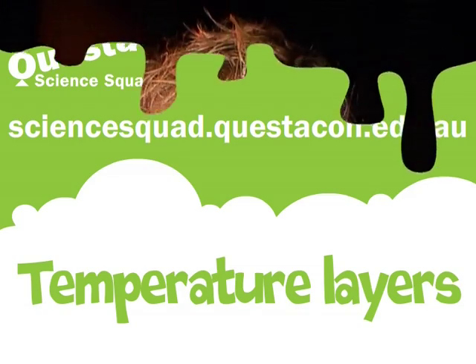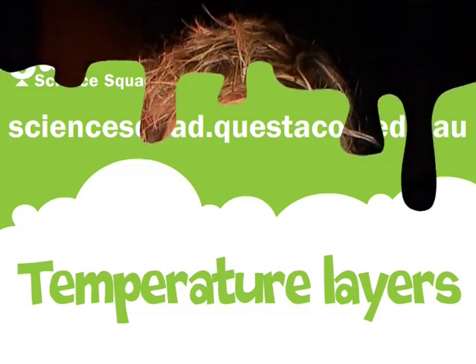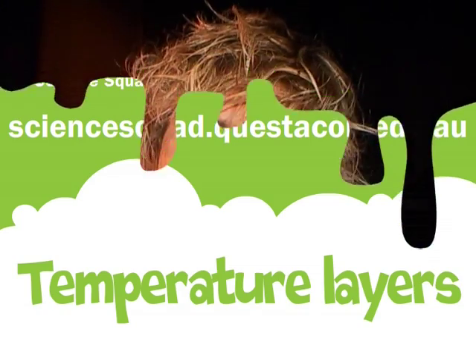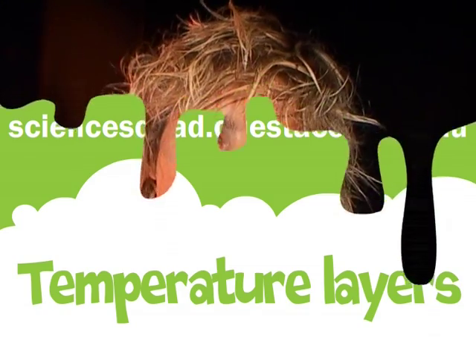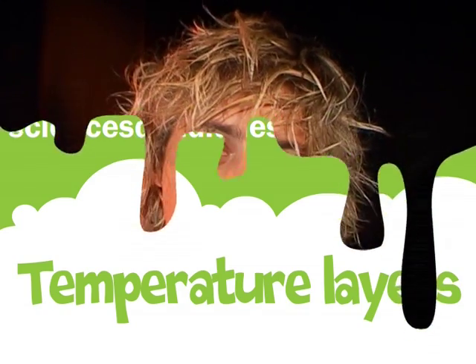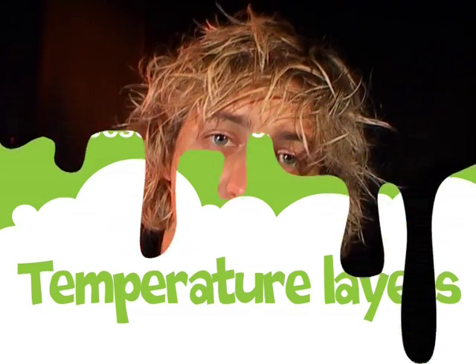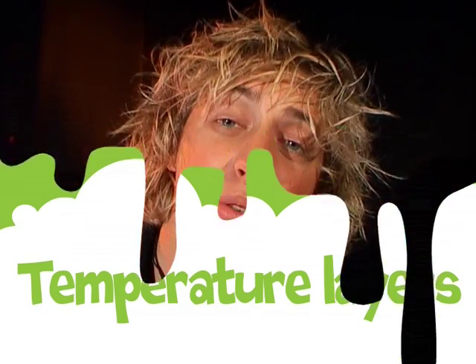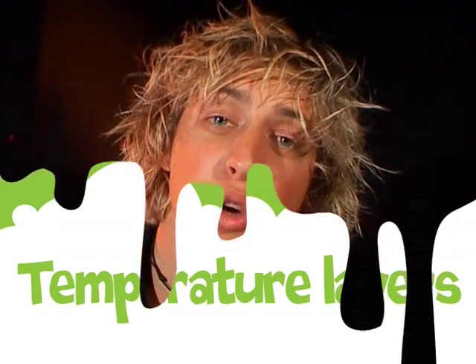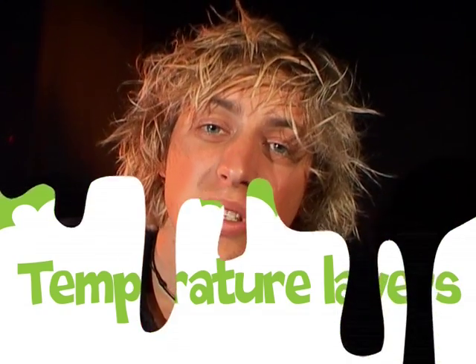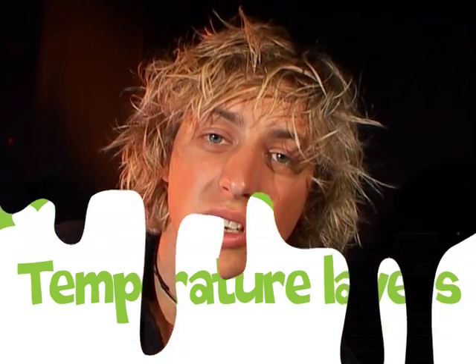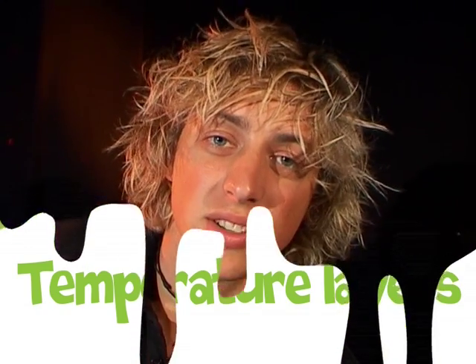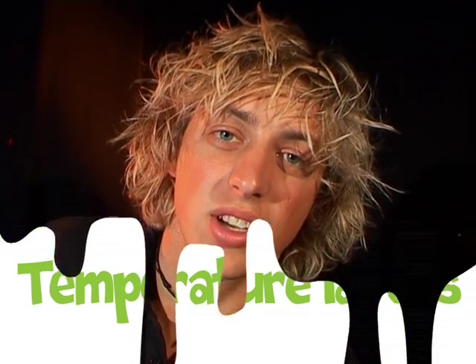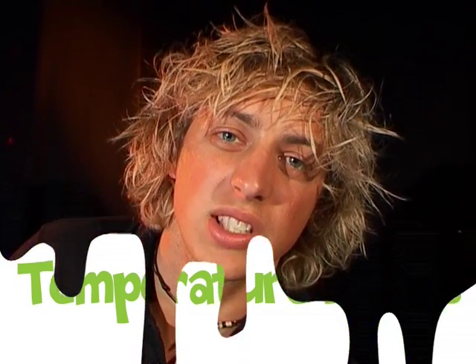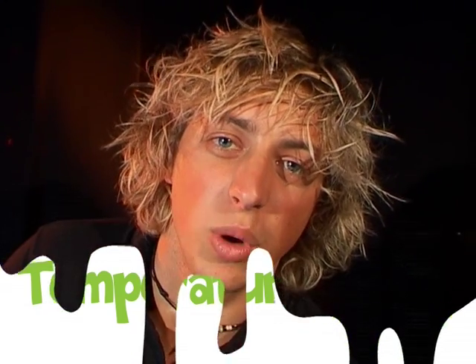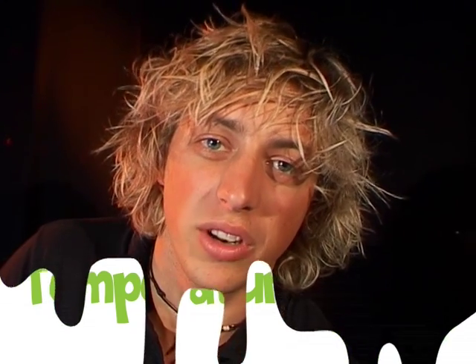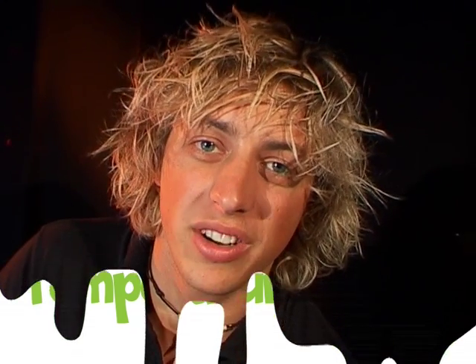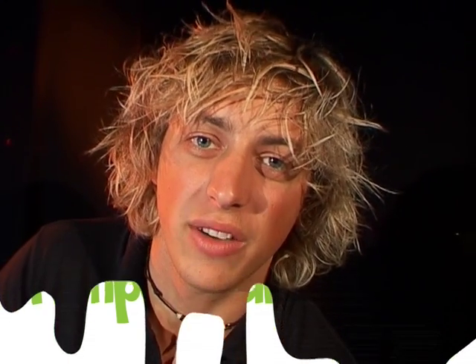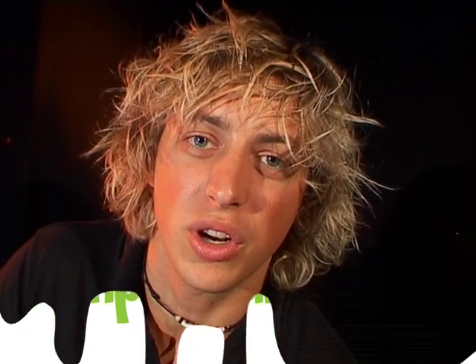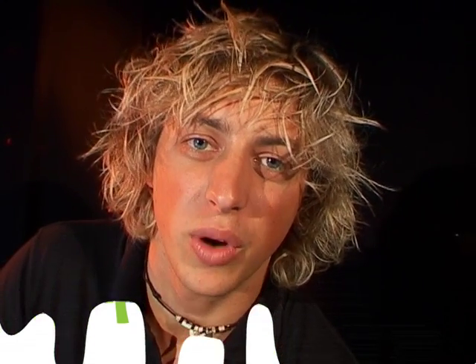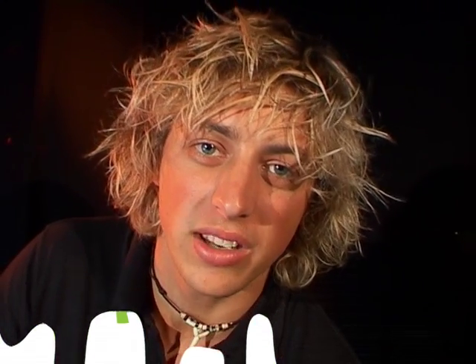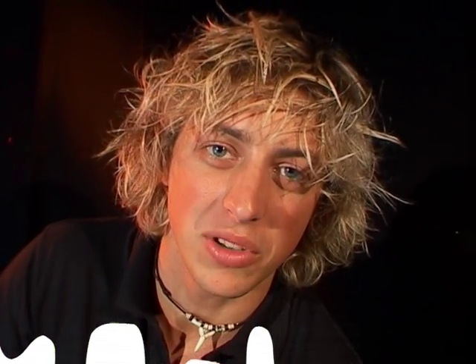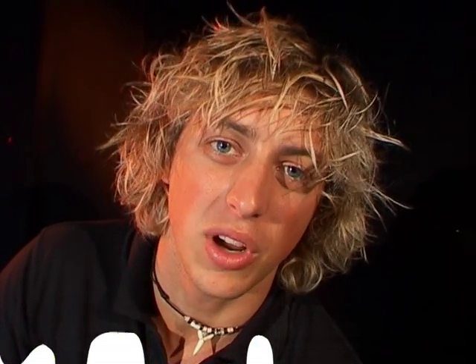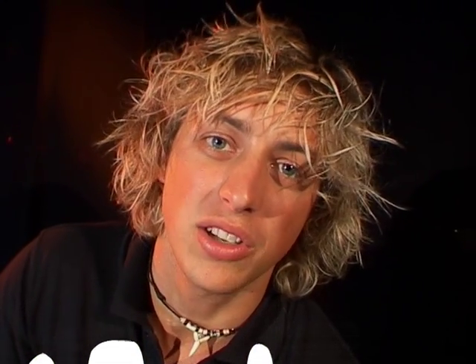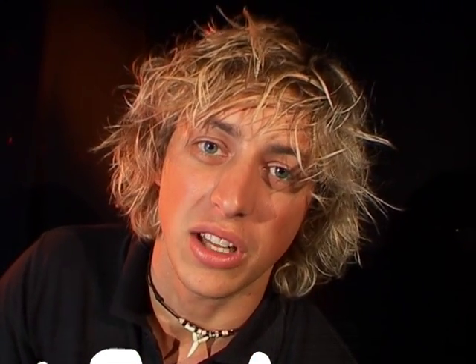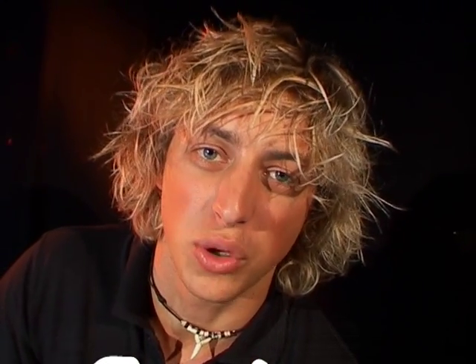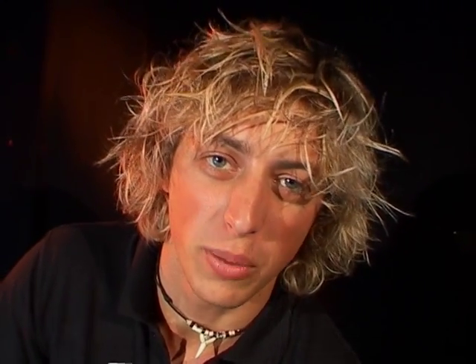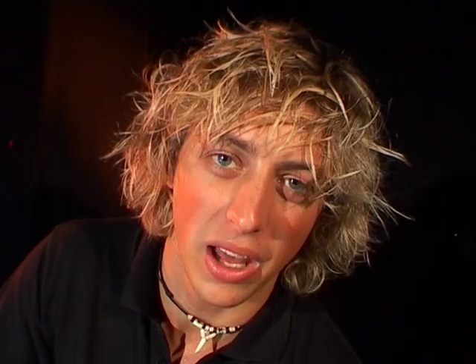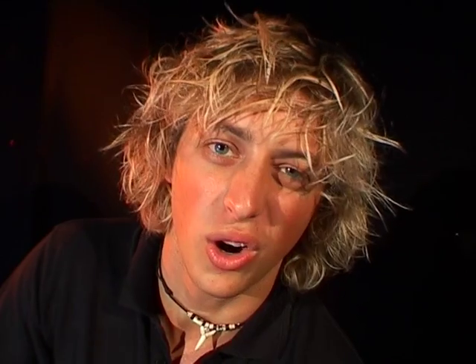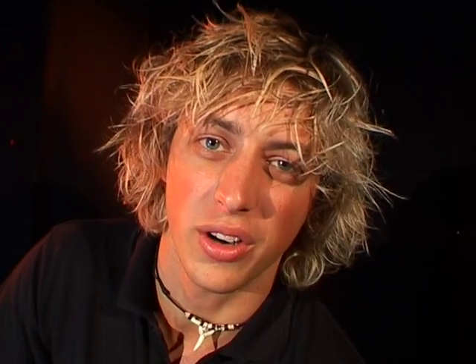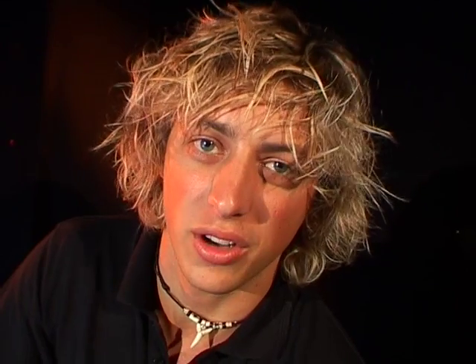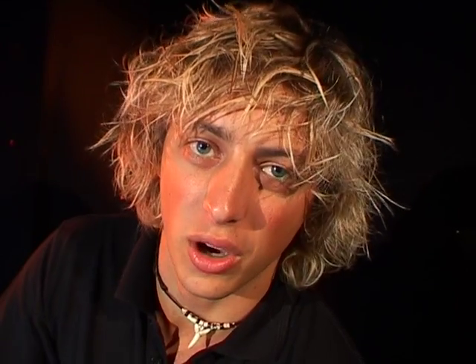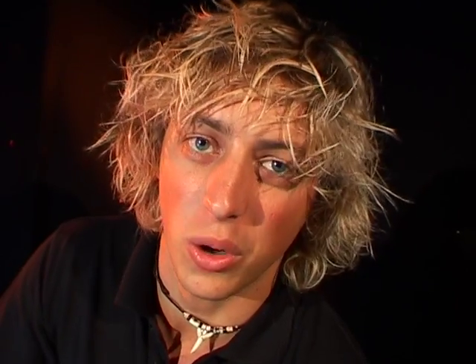G'day, I'm David from the Questacon Science Squad, and today I've got a great demonstration that's all about hot and cold.